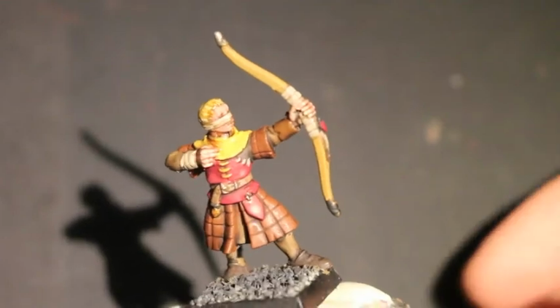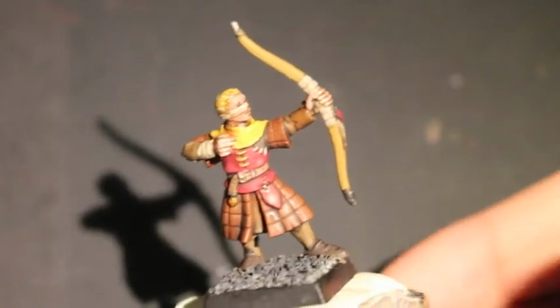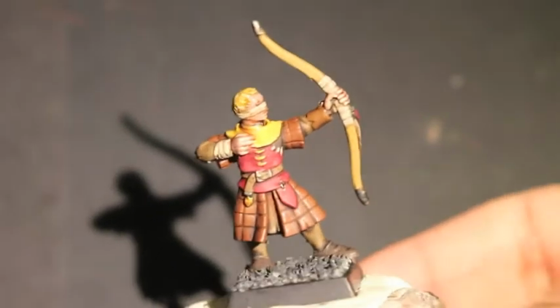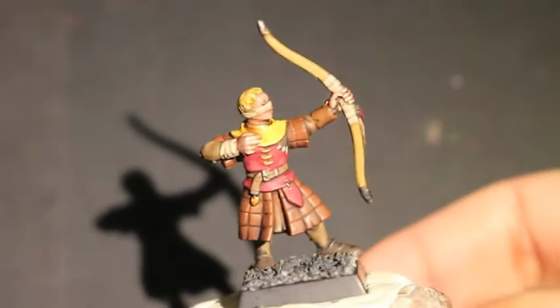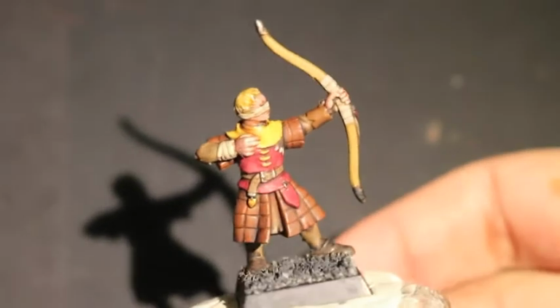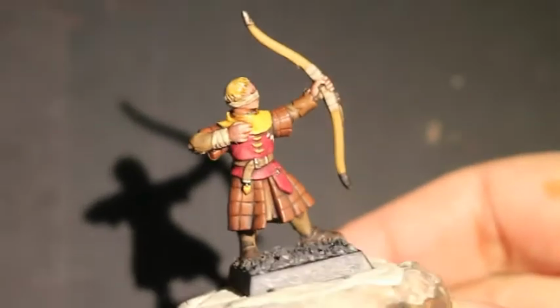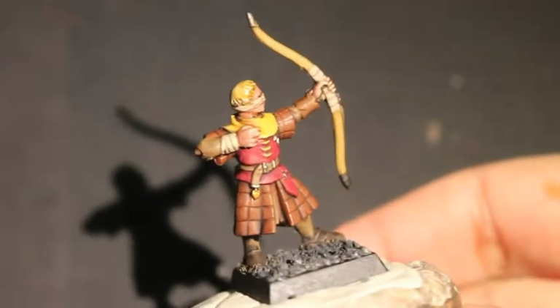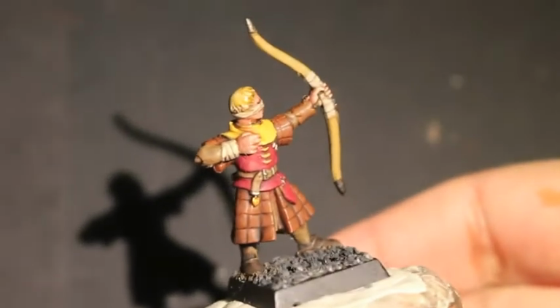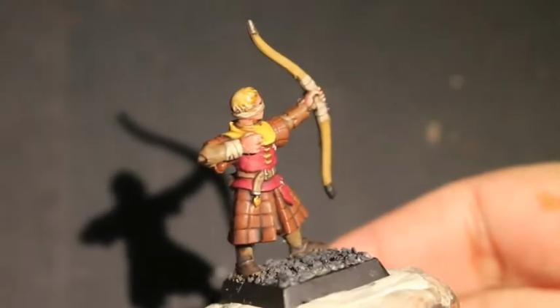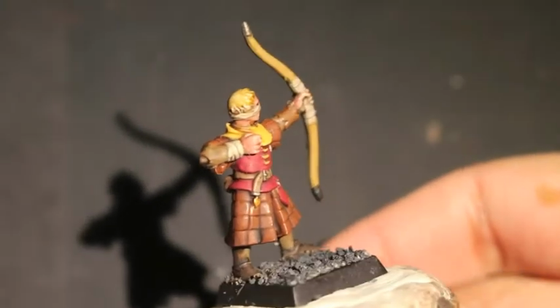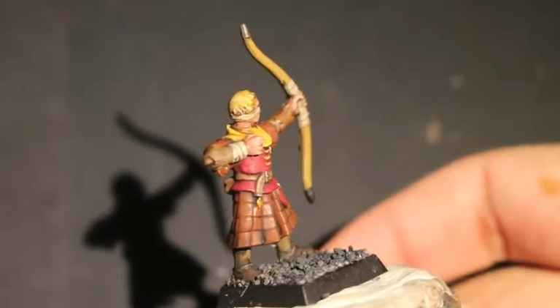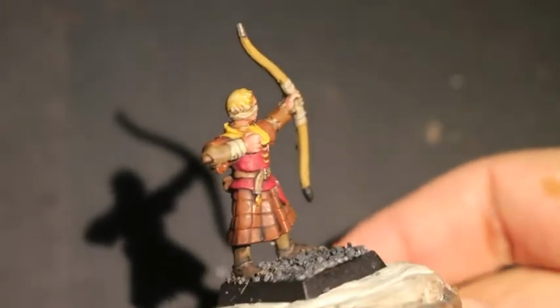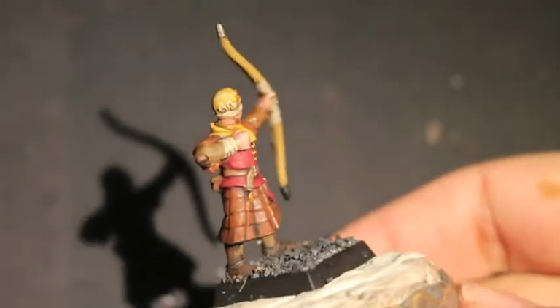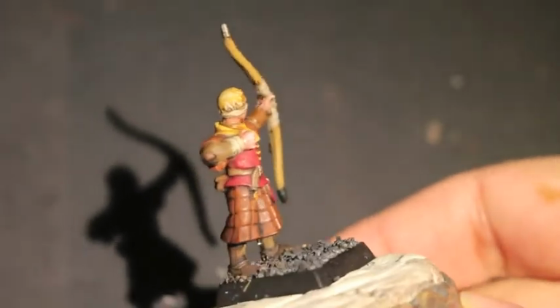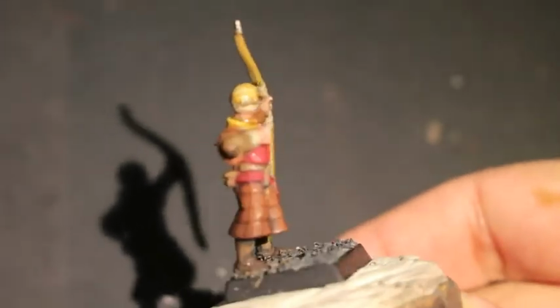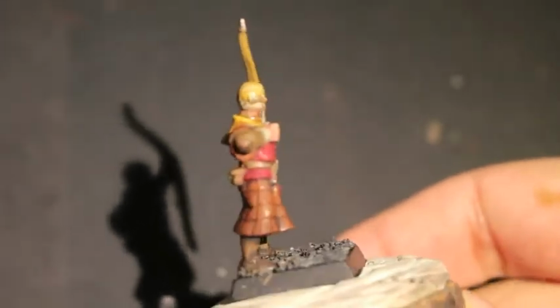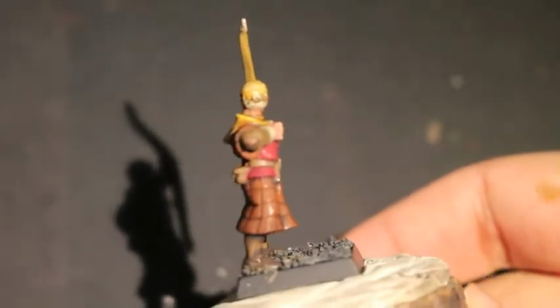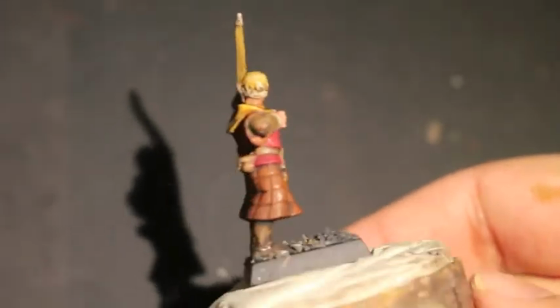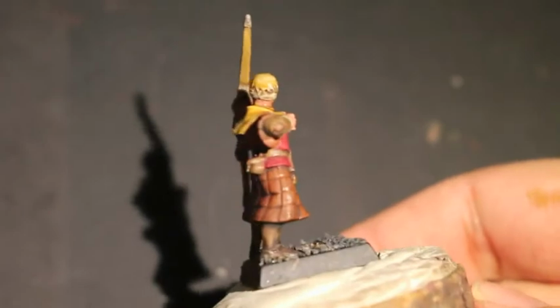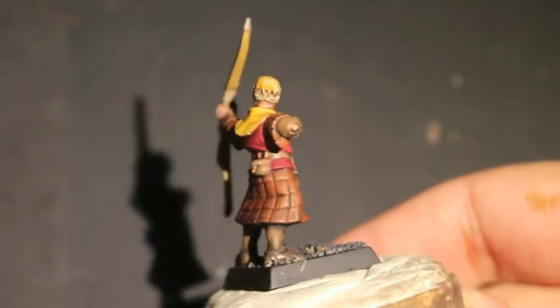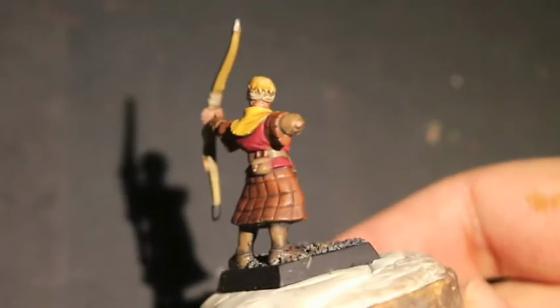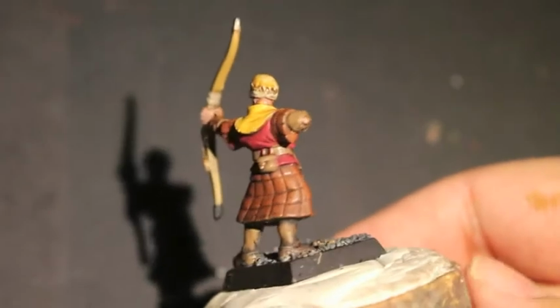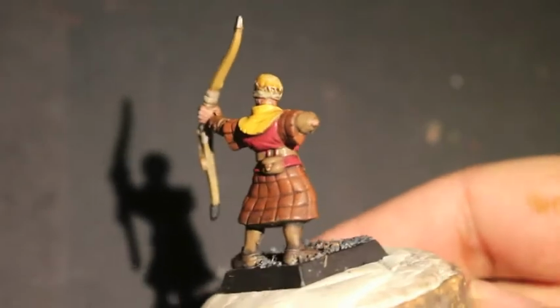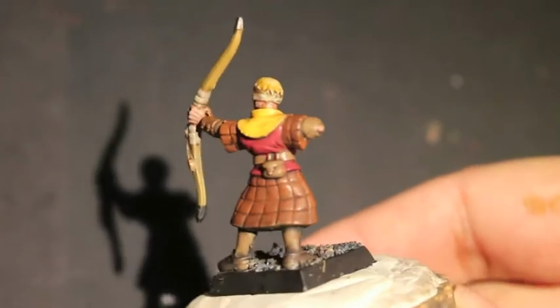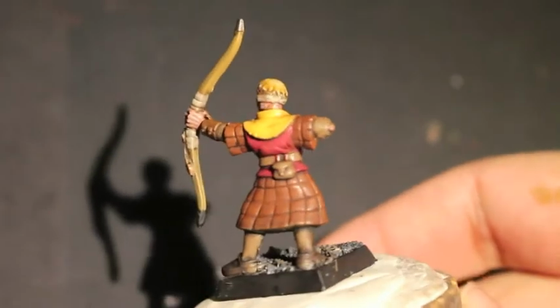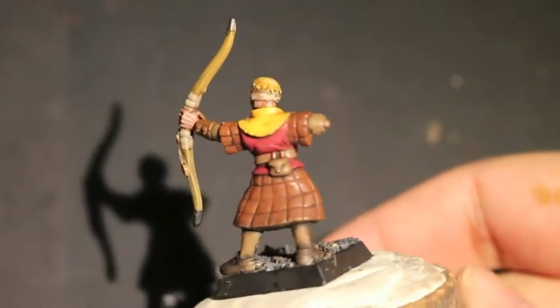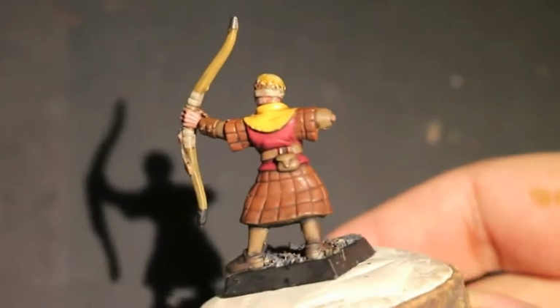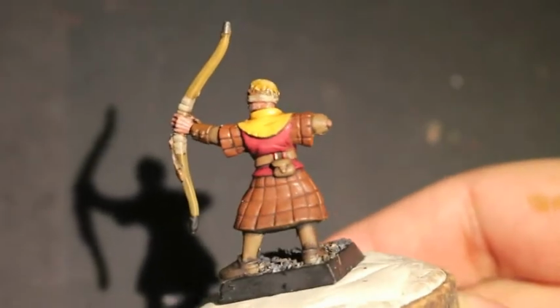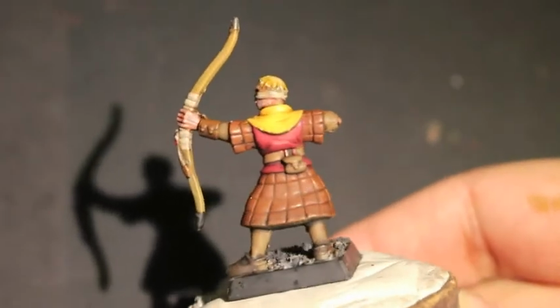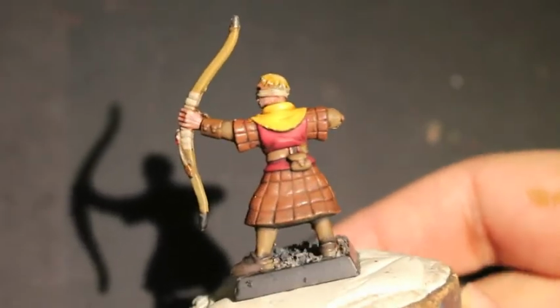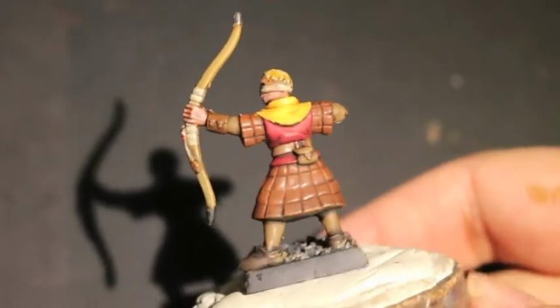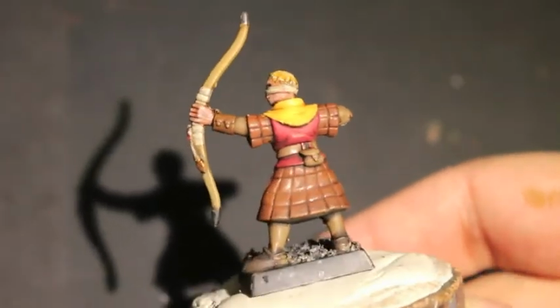What up, players? It's WarbossTey up in his mug. Today we're going to finish our Bretonnian Bowman painted in House Lannister colors.